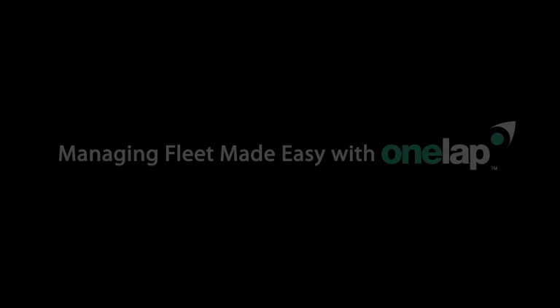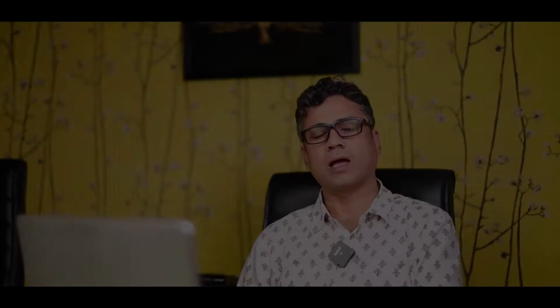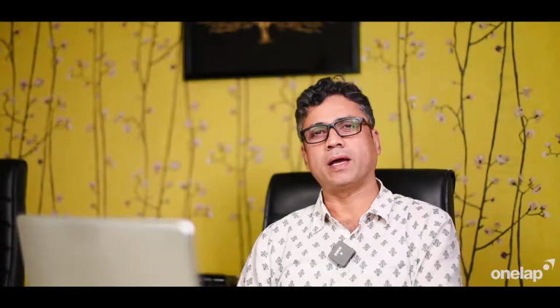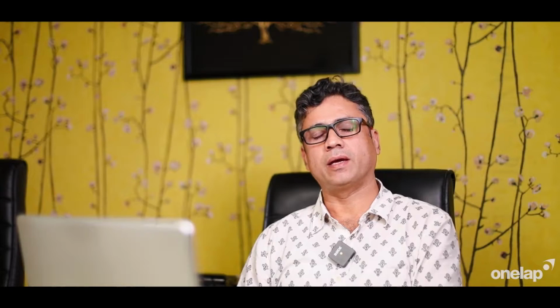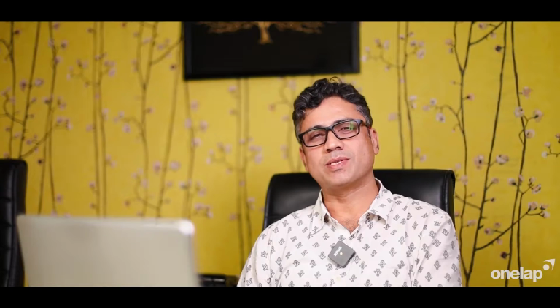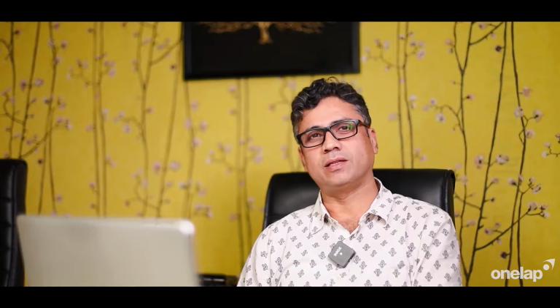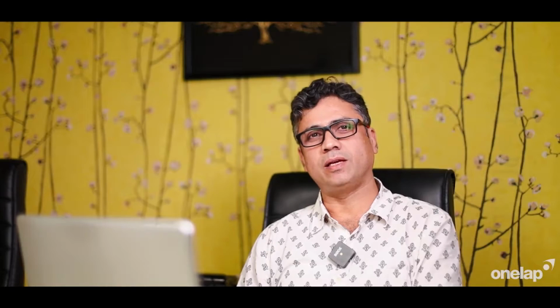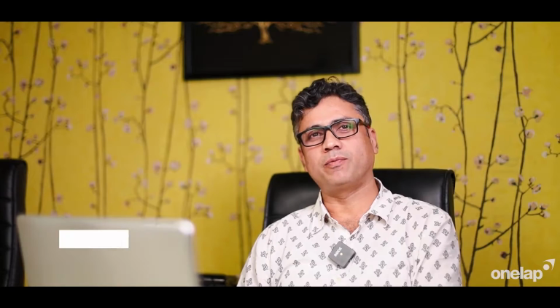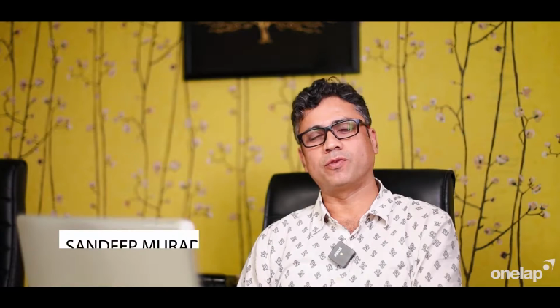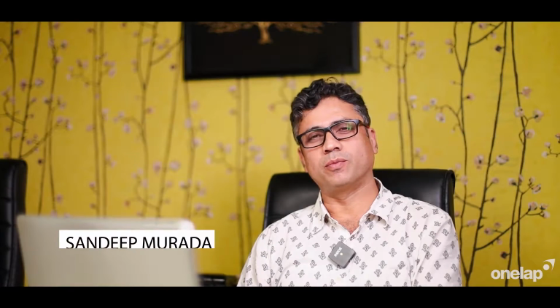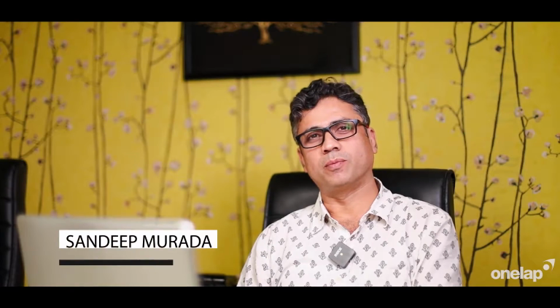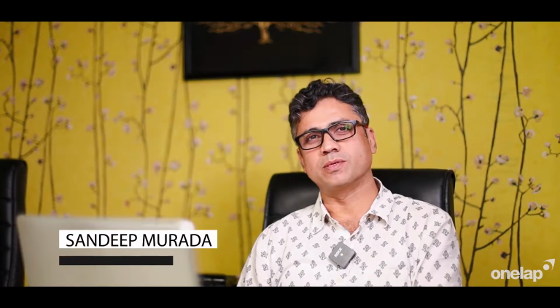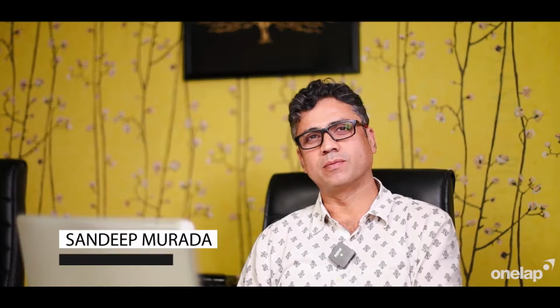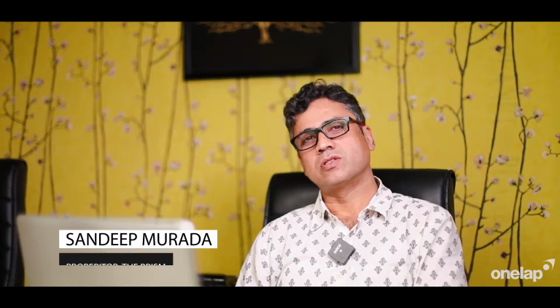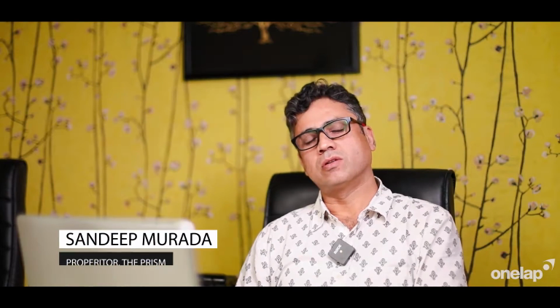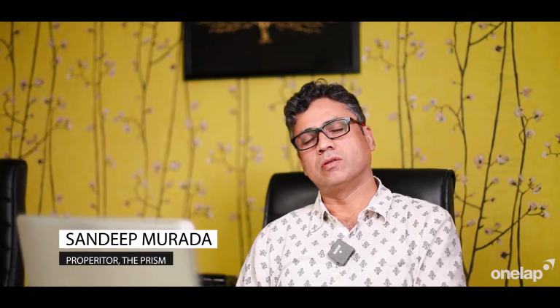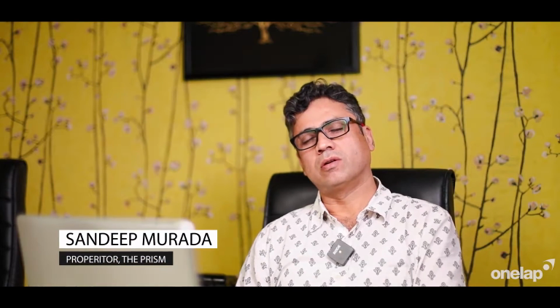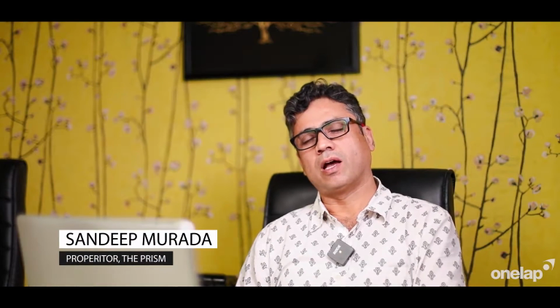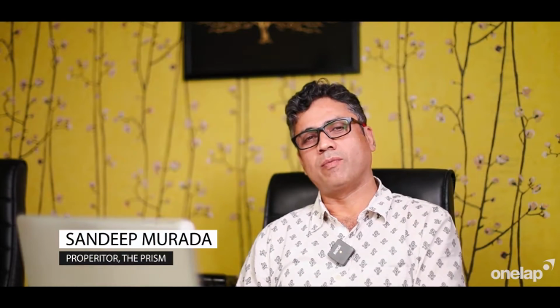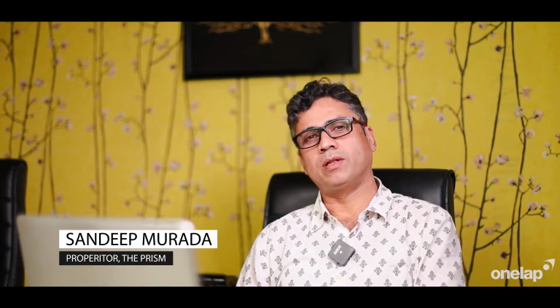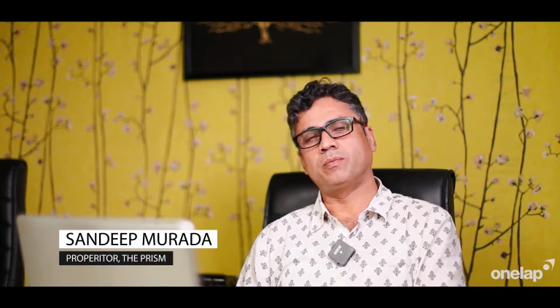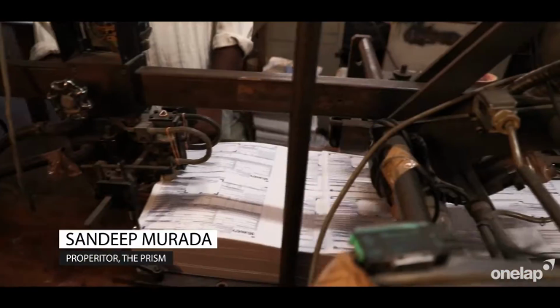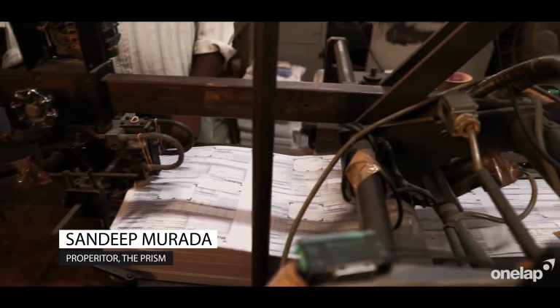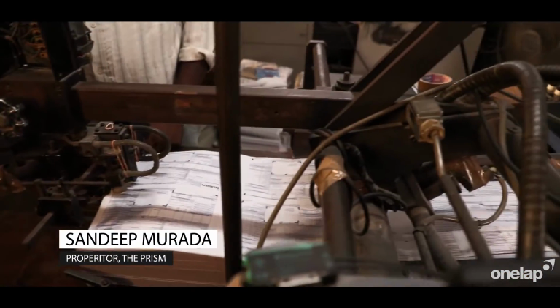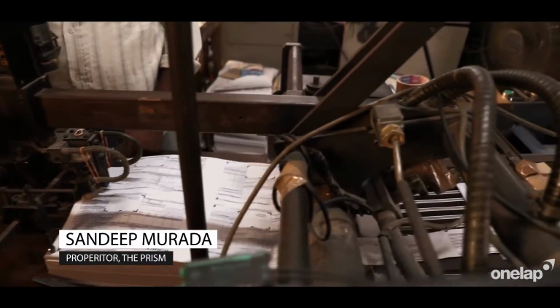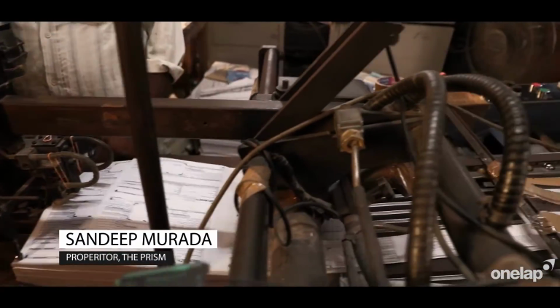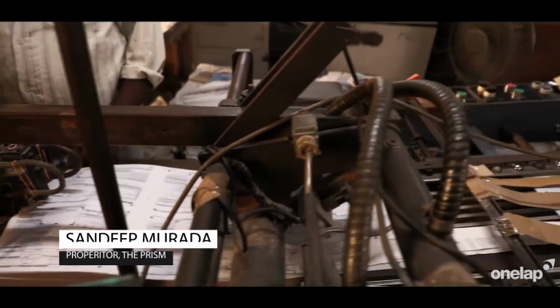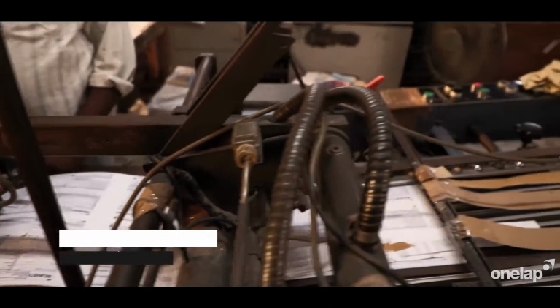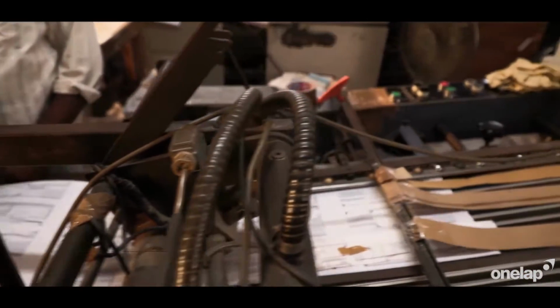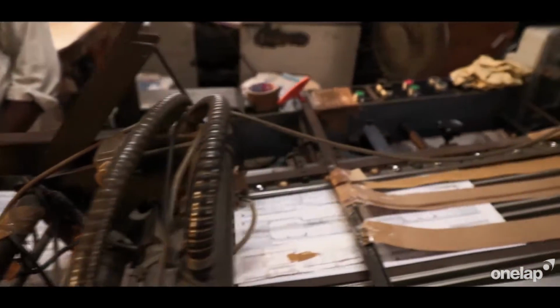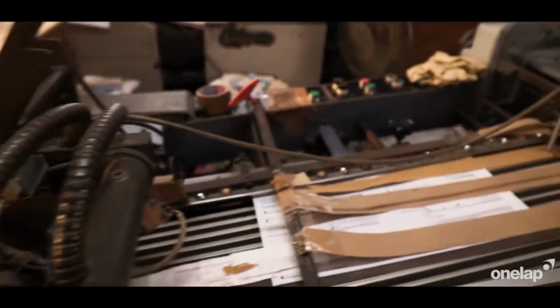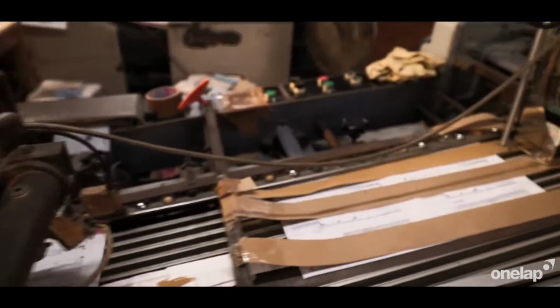Hi, I'm Sandeep from DeepRism. I've been in the printing business for about 25 years.